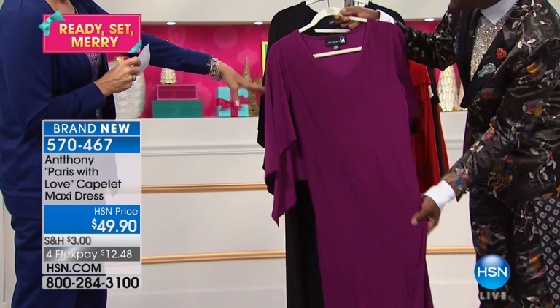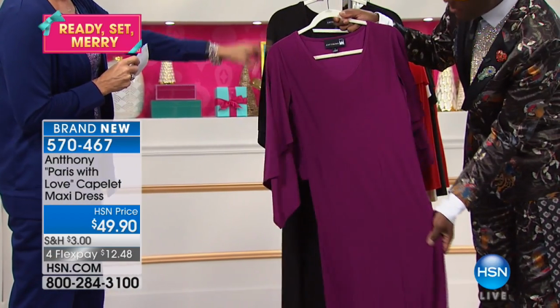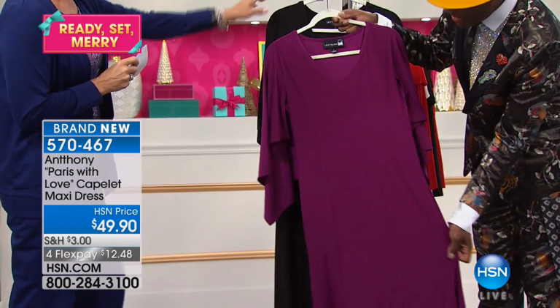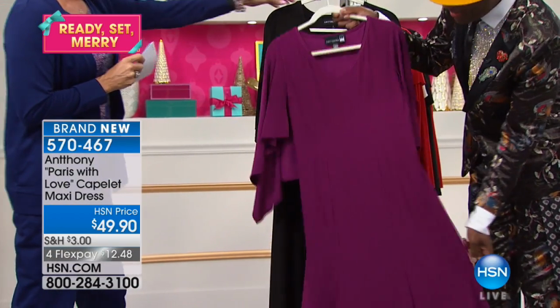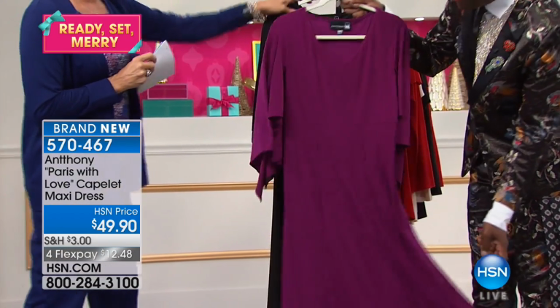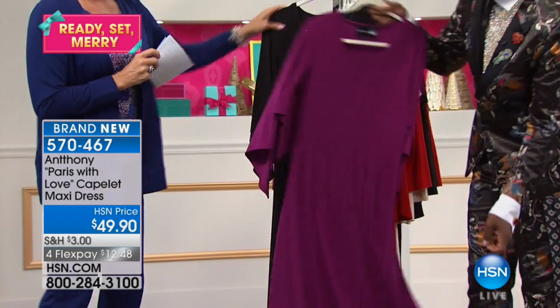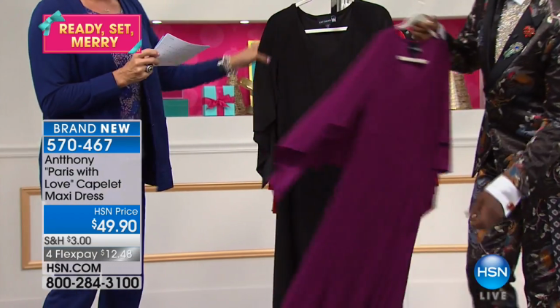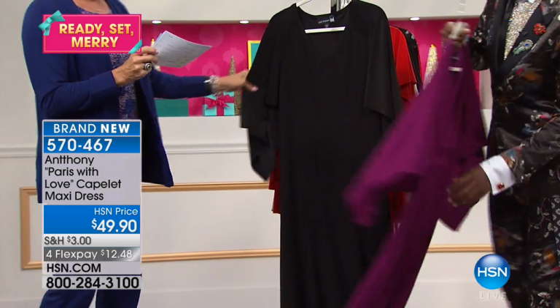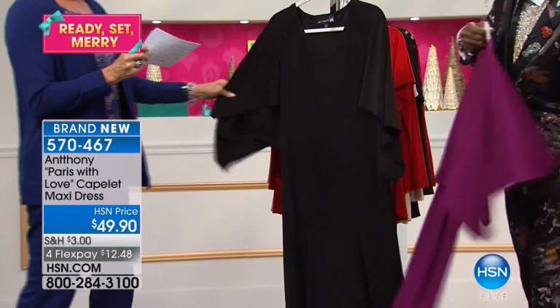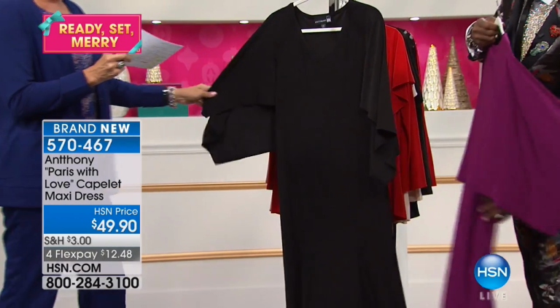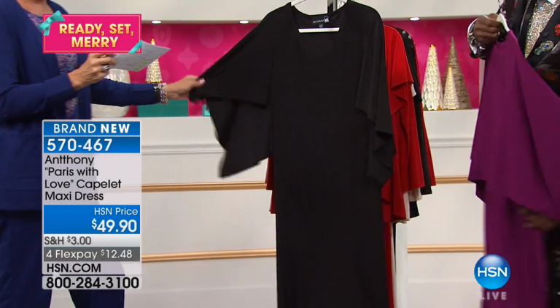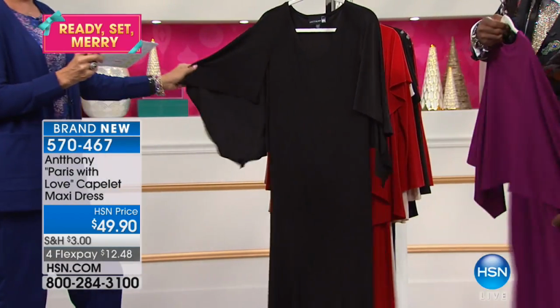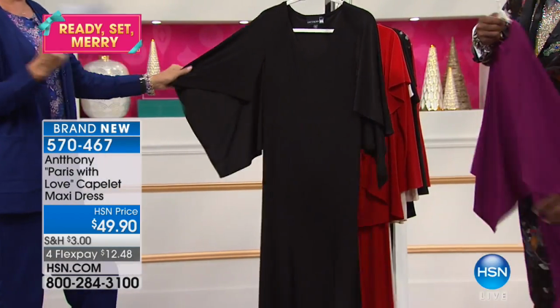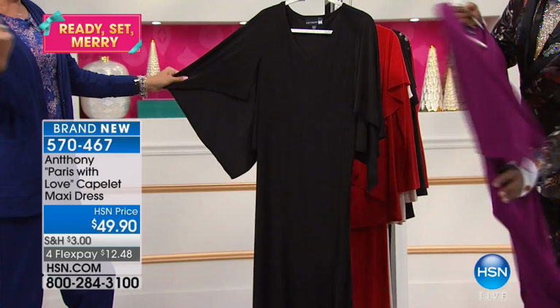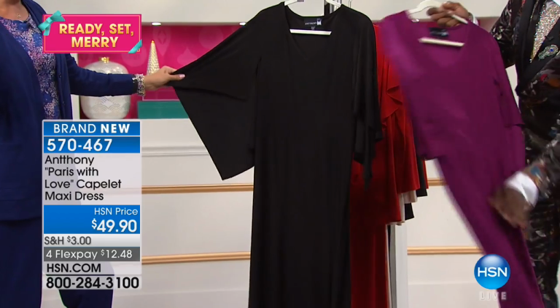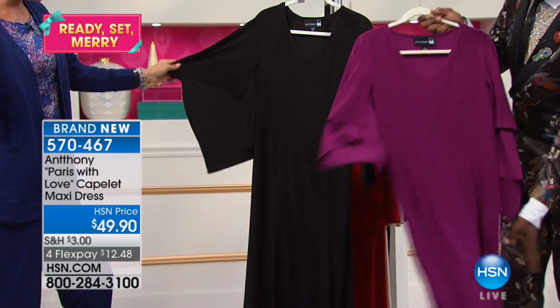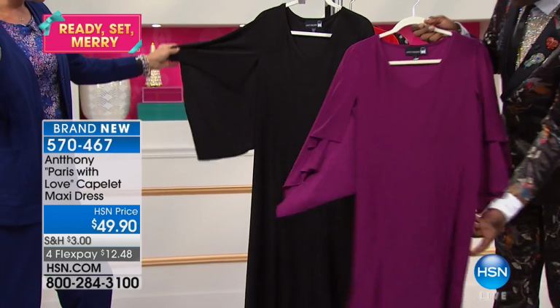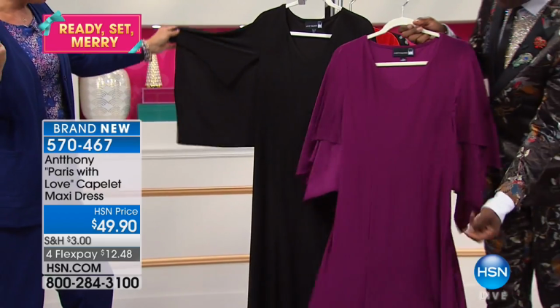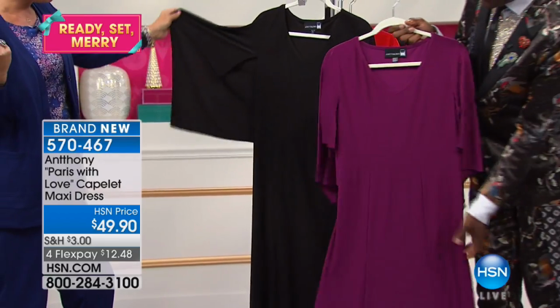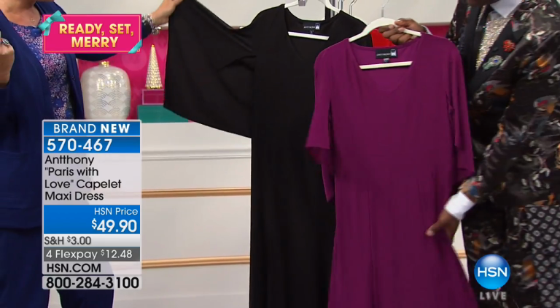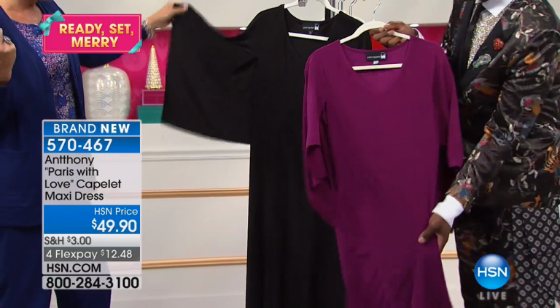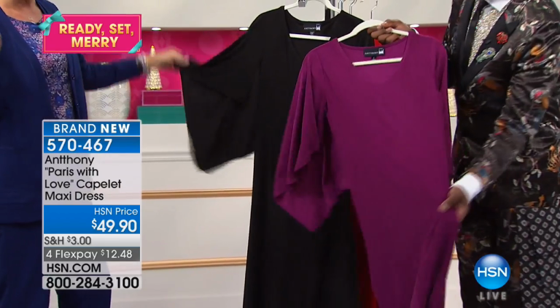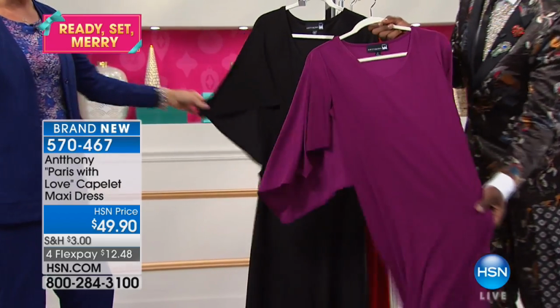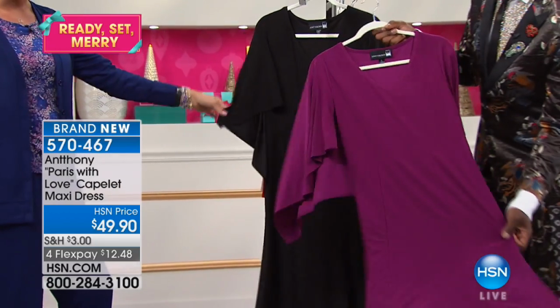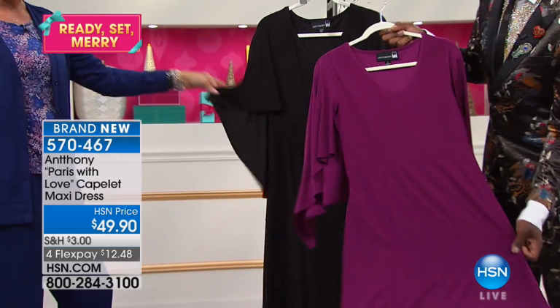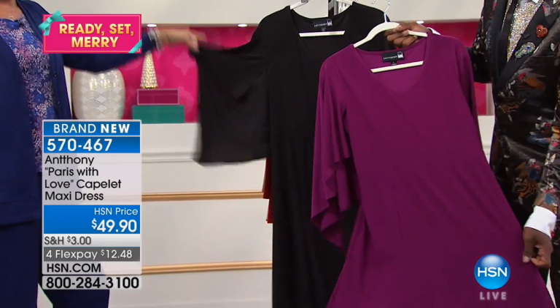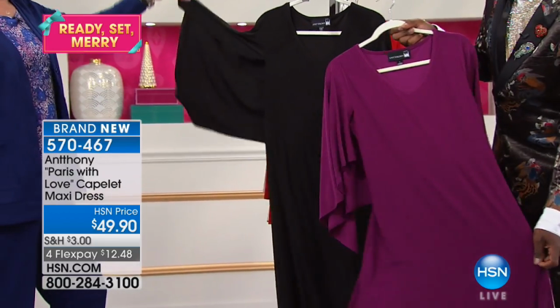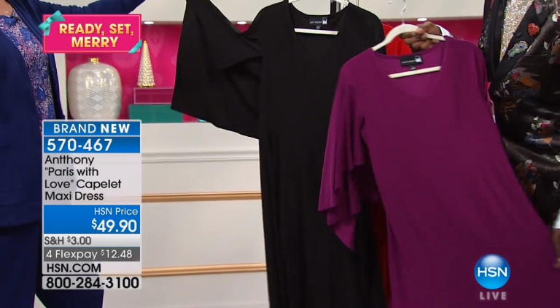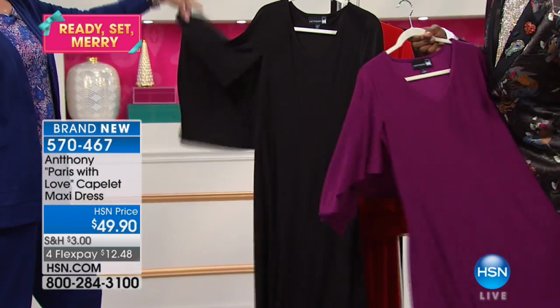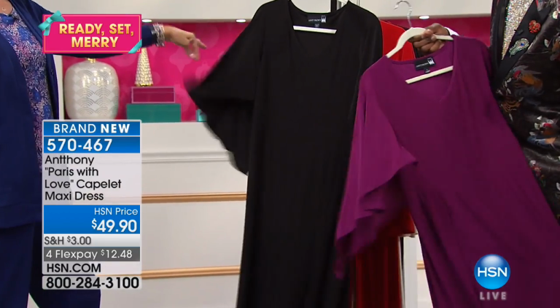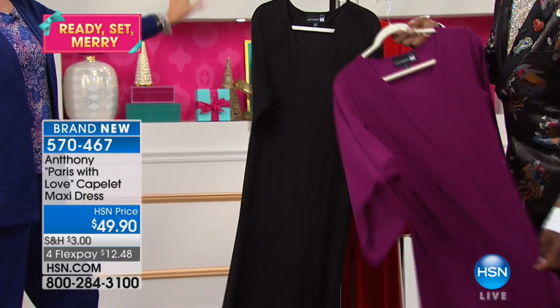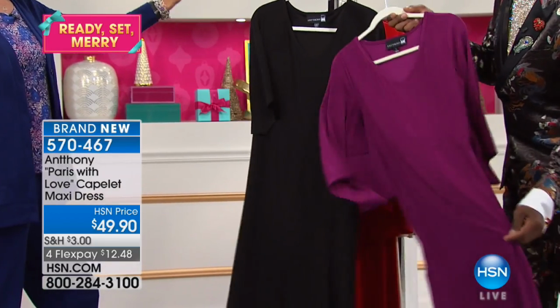Dark berry. And we have this dress in the black, 250 inch. Look at the drama sleeve. Isn't that fabulous?